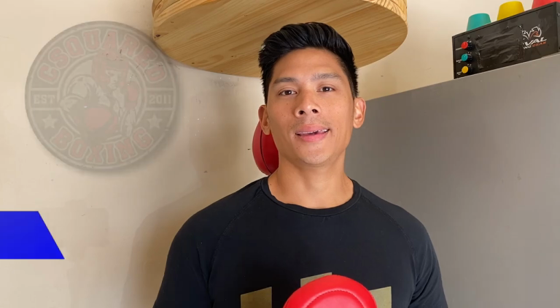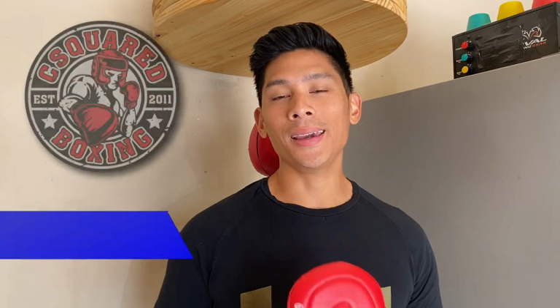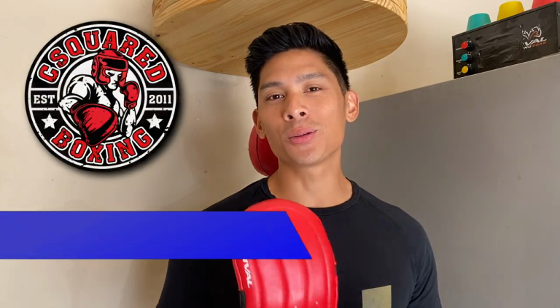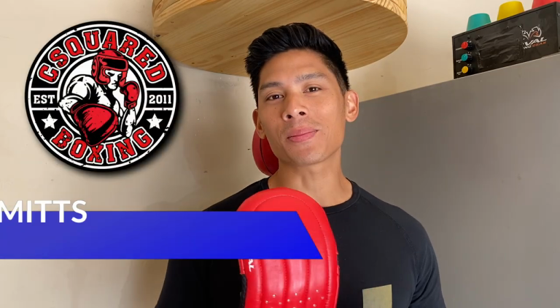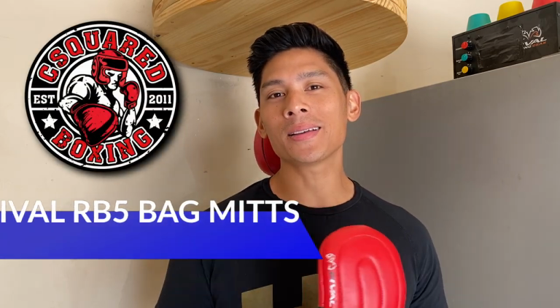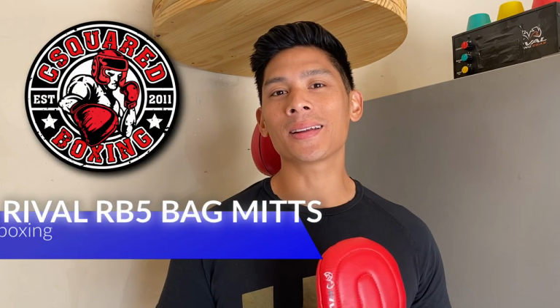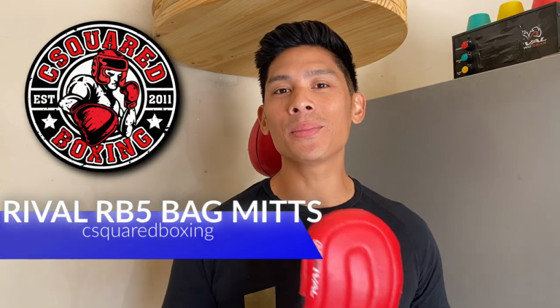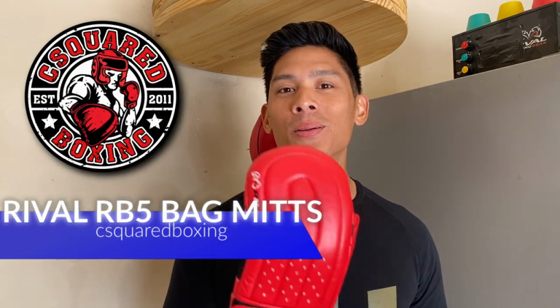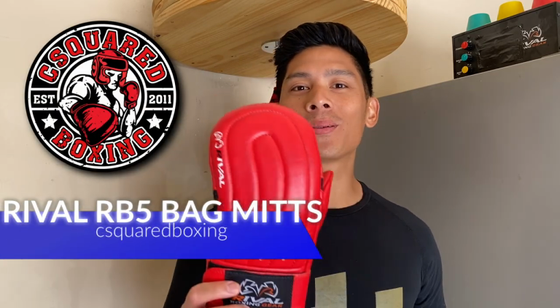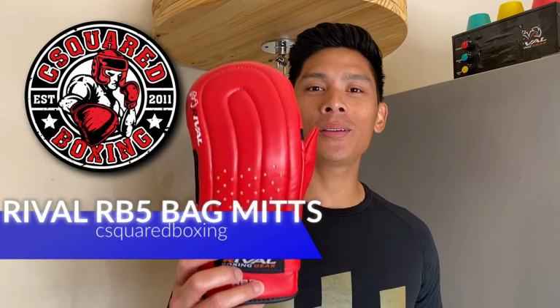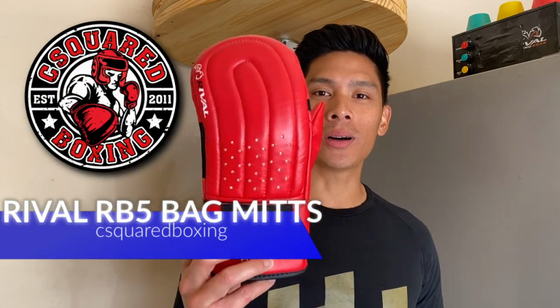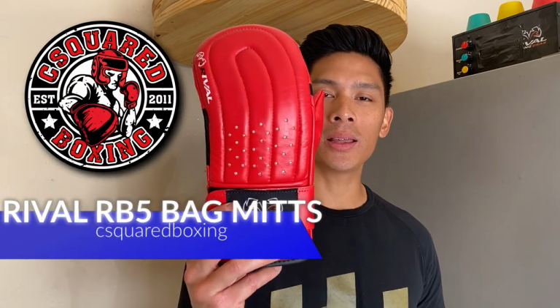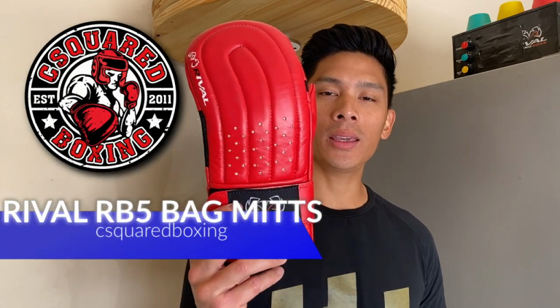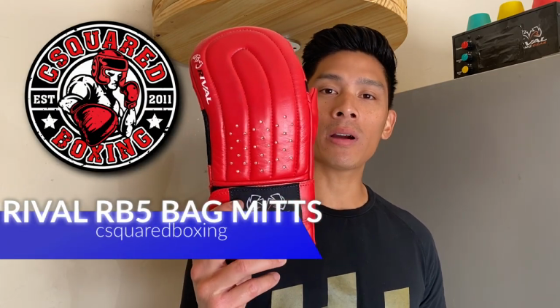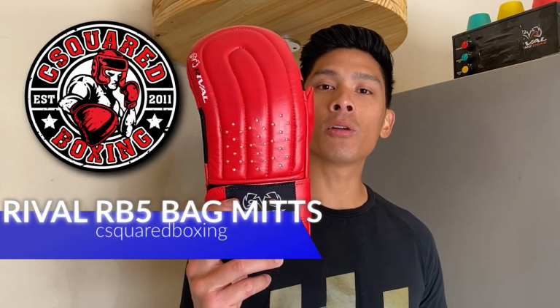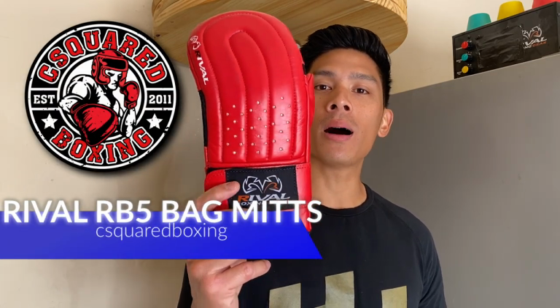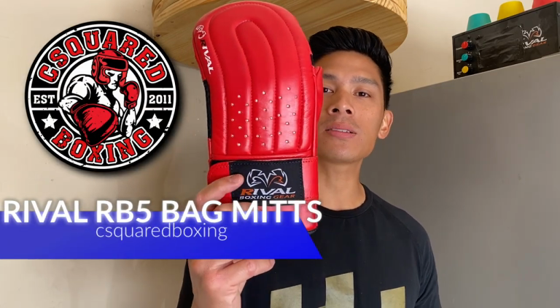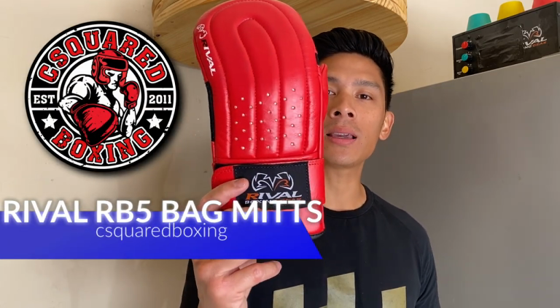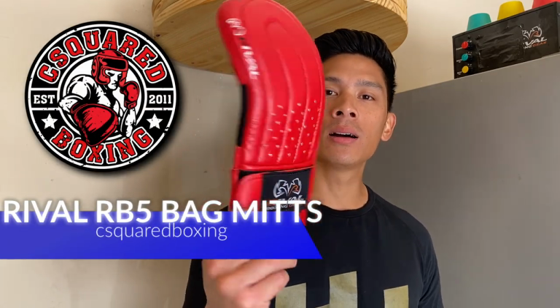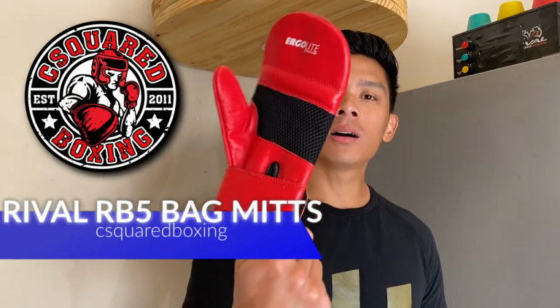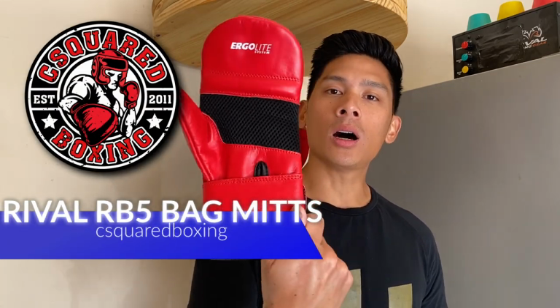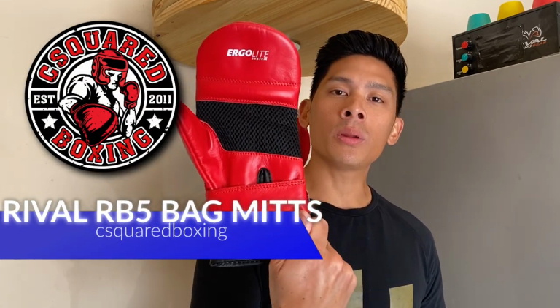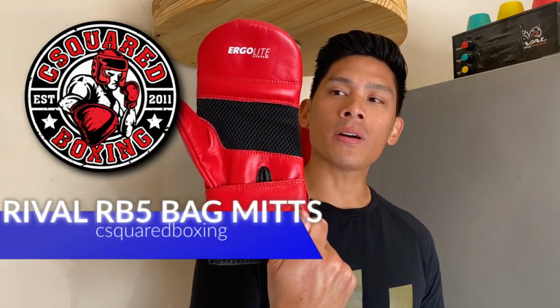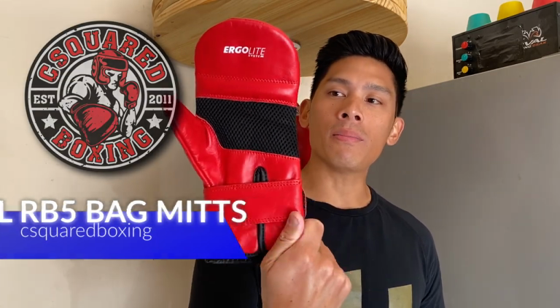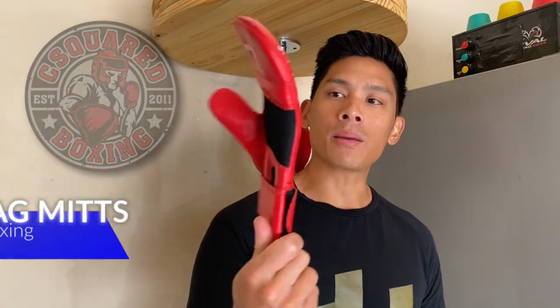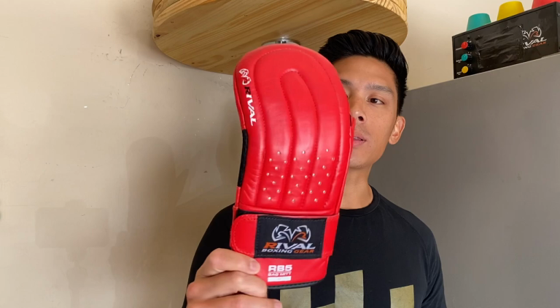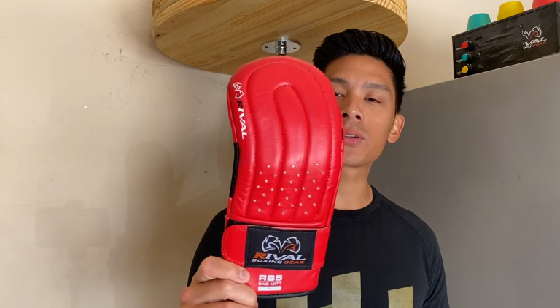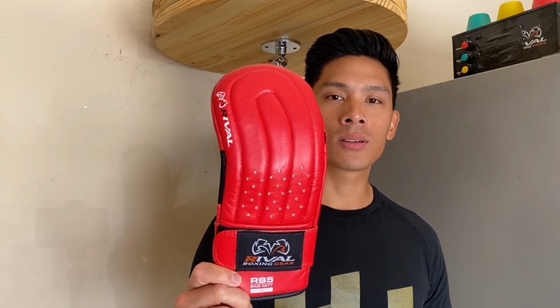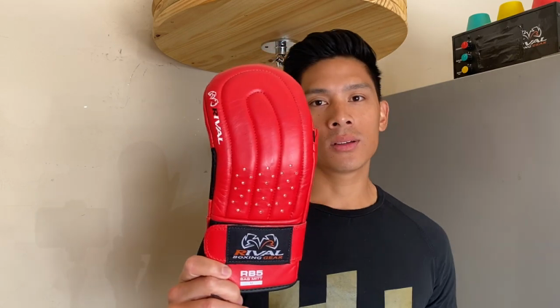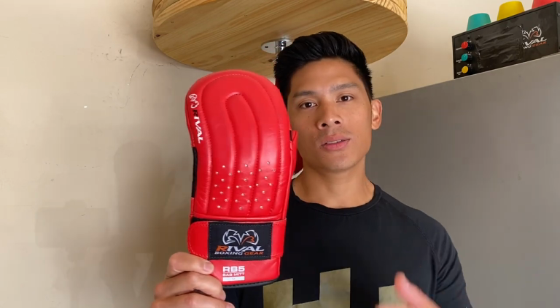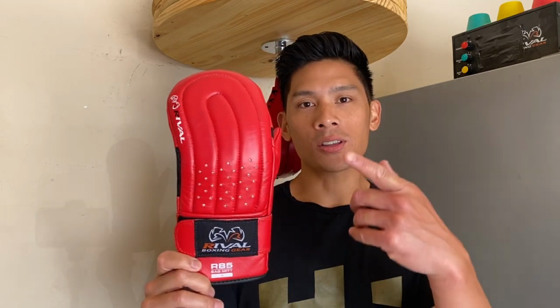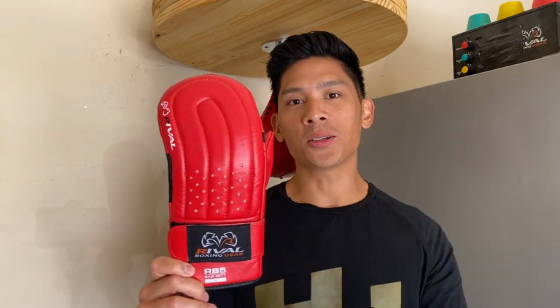Hey, what's up guys? Today I'll be doing a review on the Rival Boxing RB5 Bag Mitts, so stay tuned.